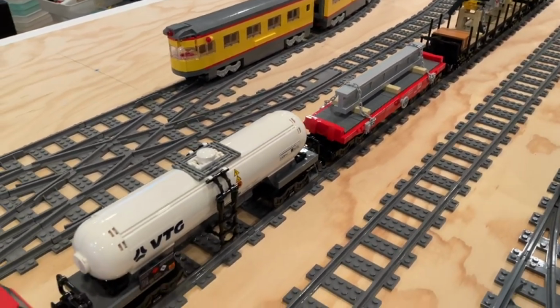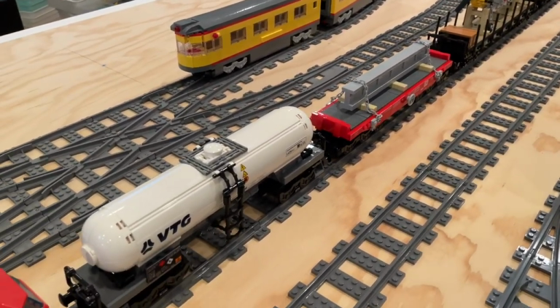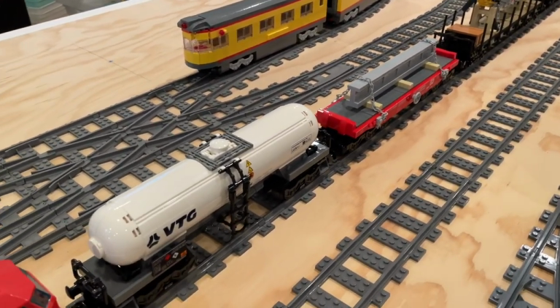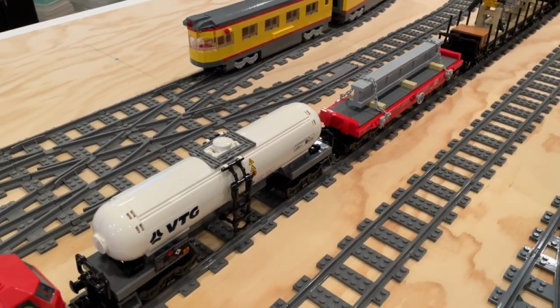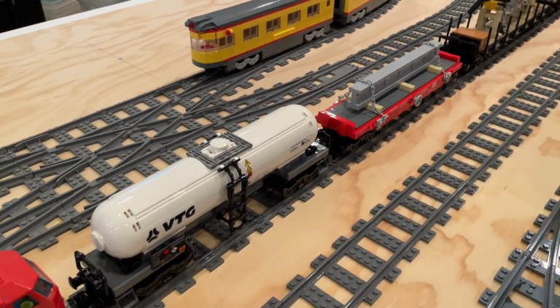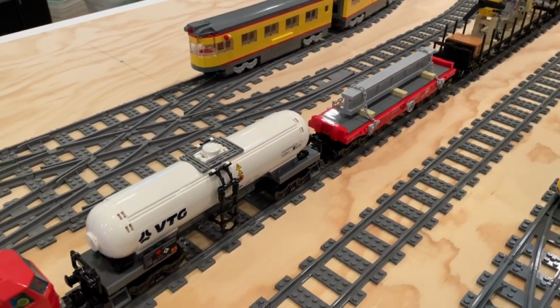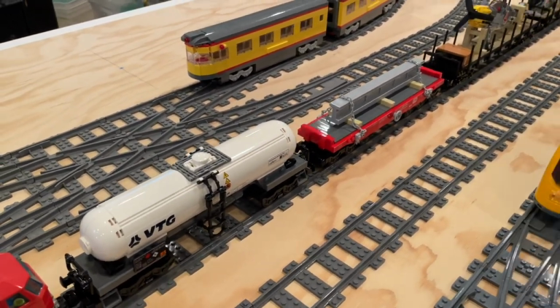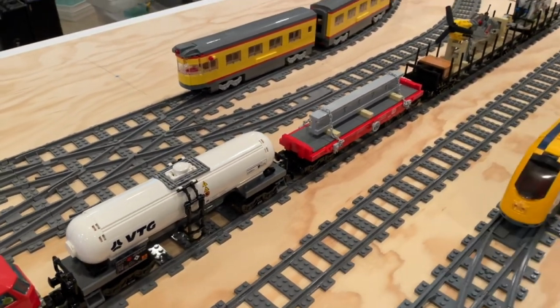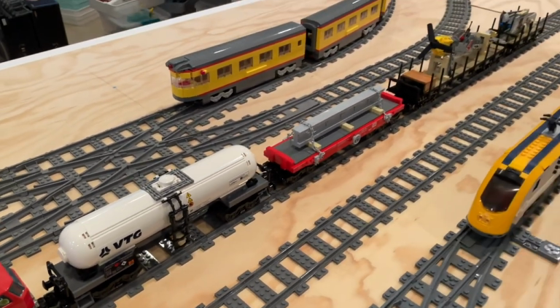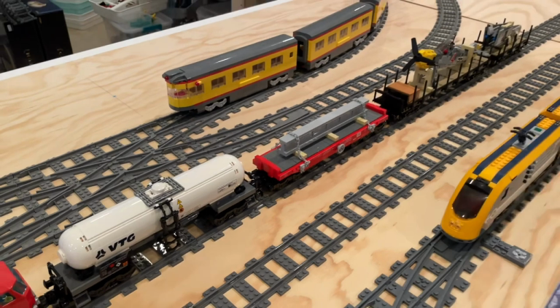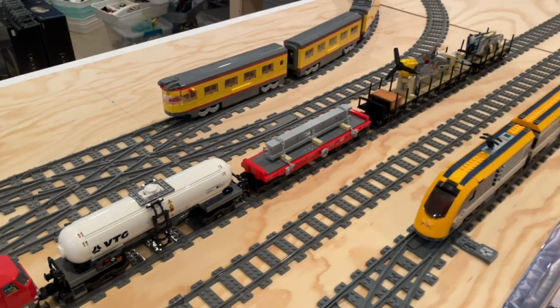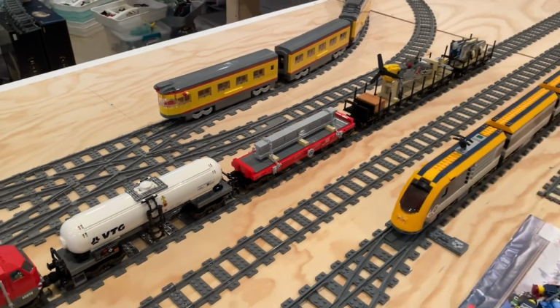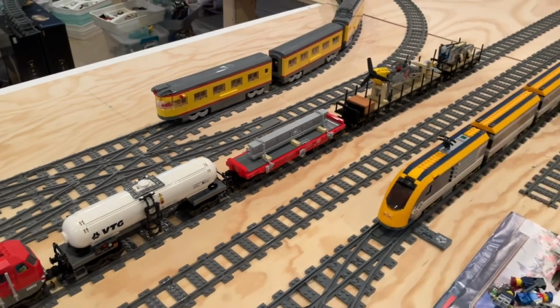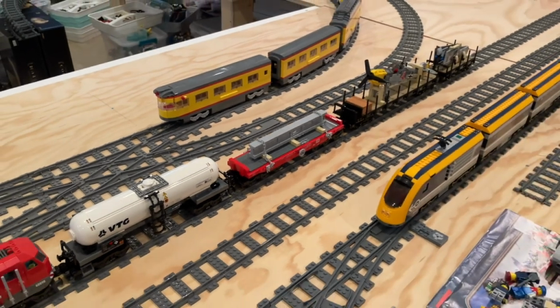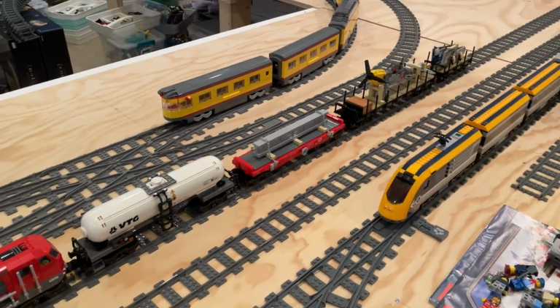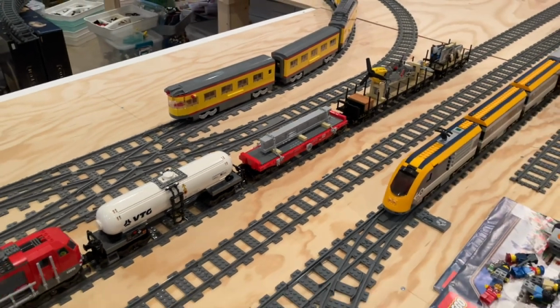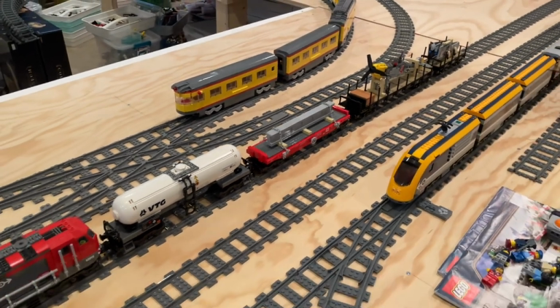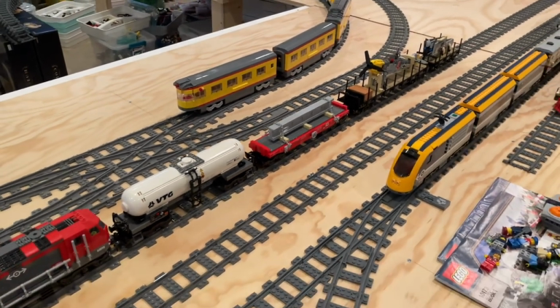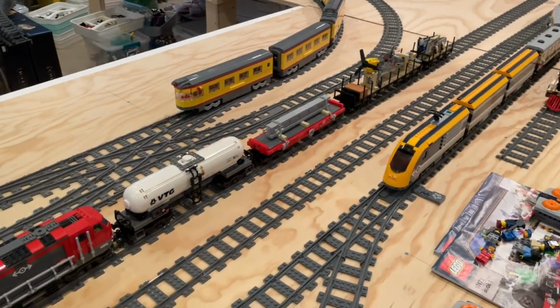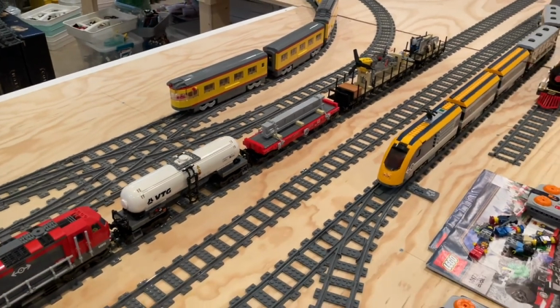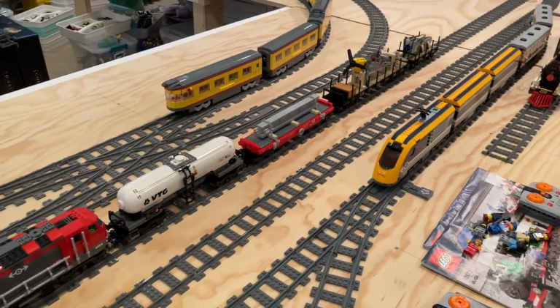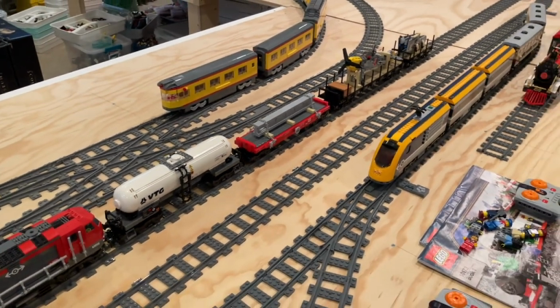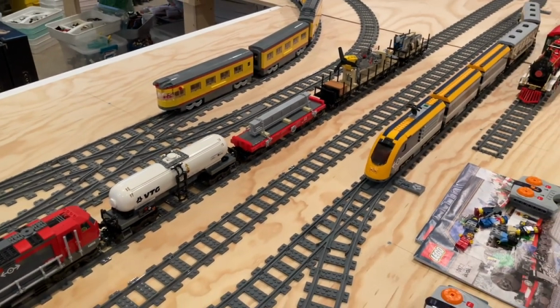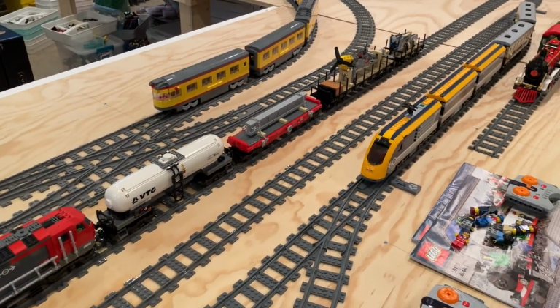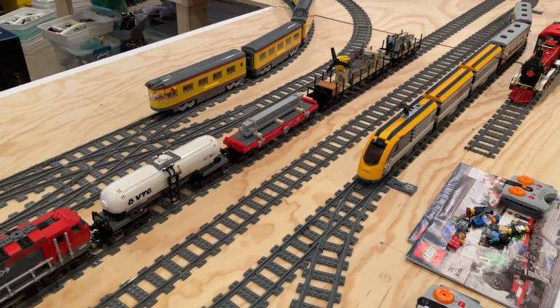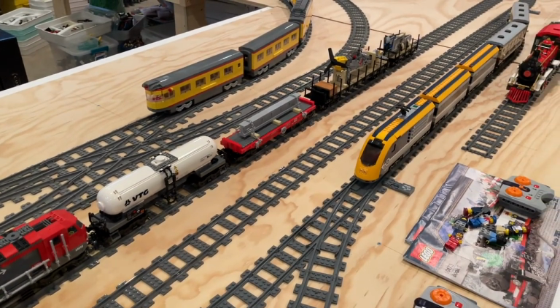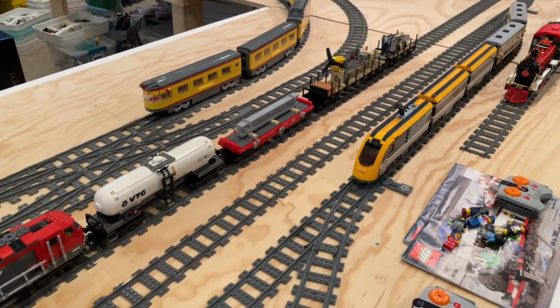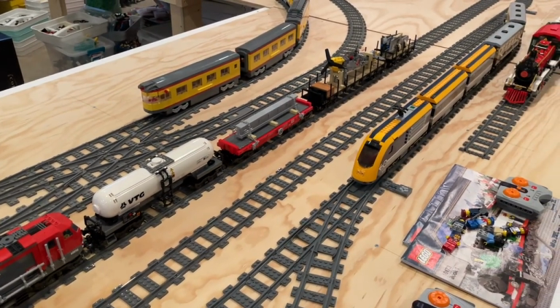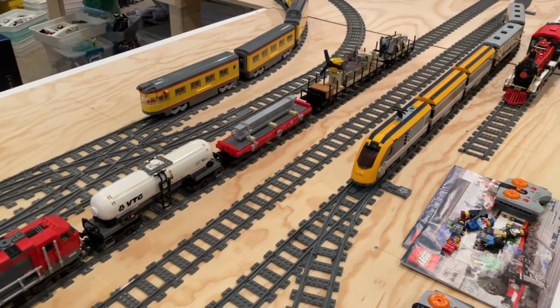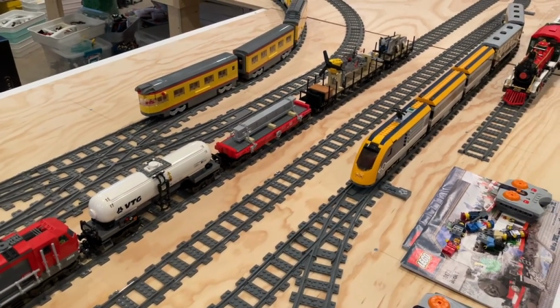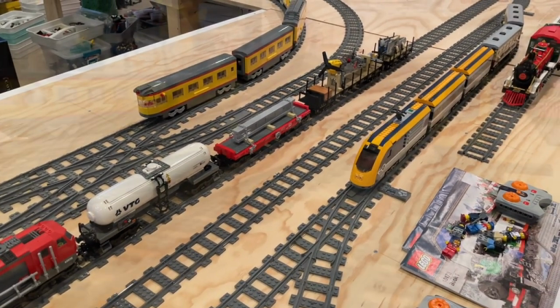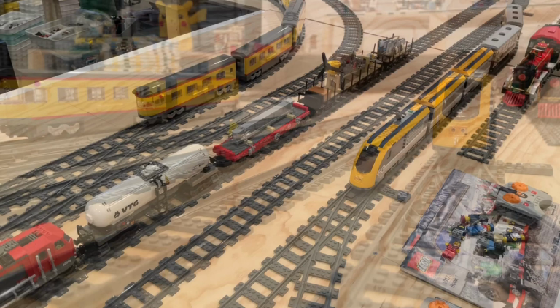So let's try these train cars out and see how they move around the layout.